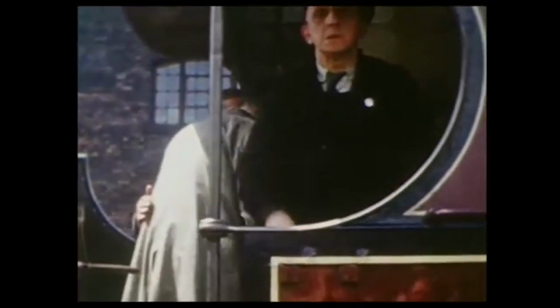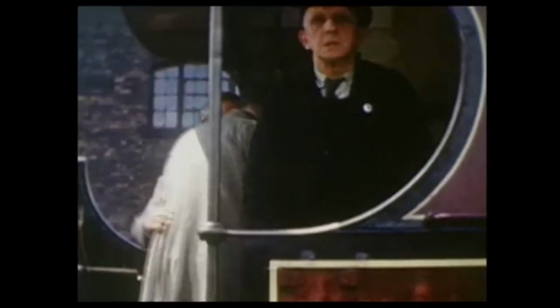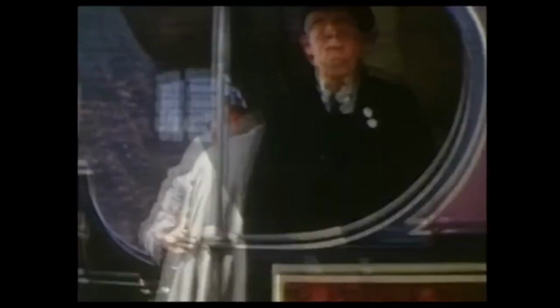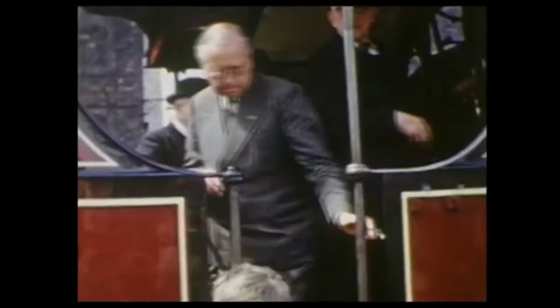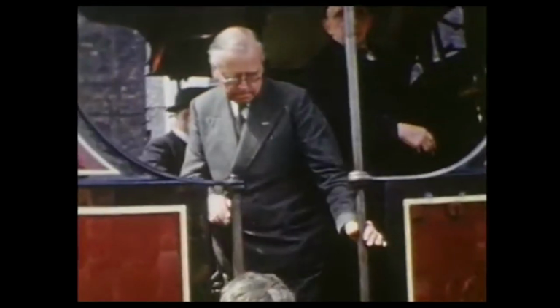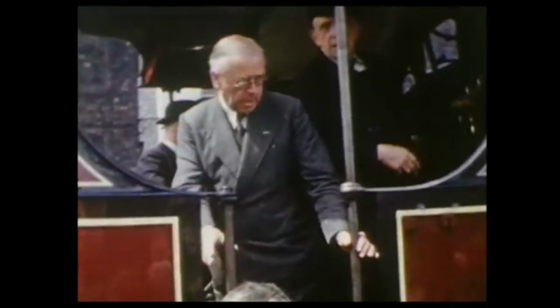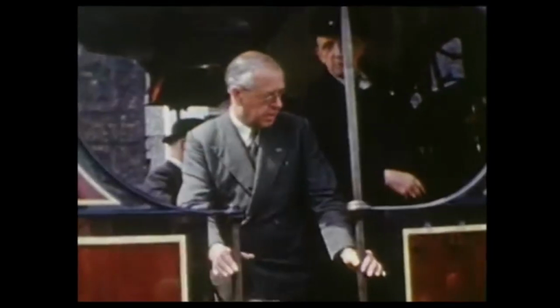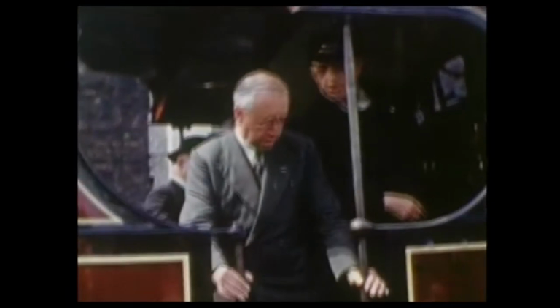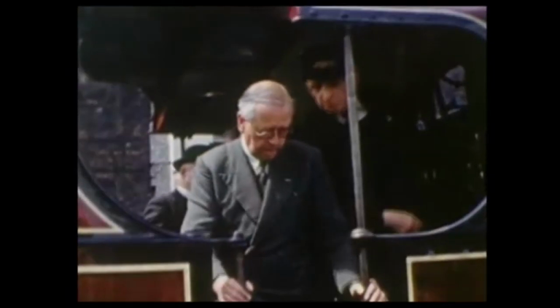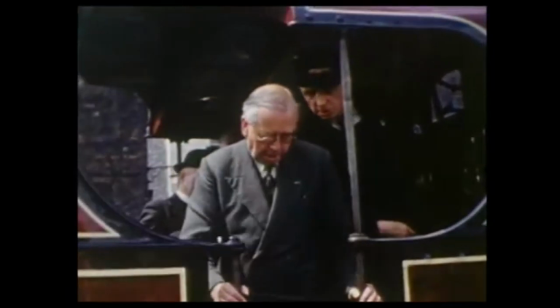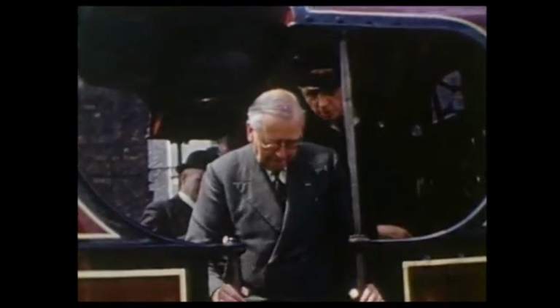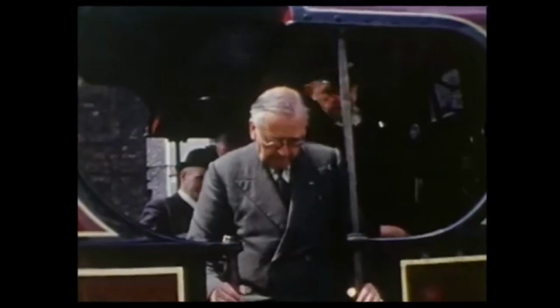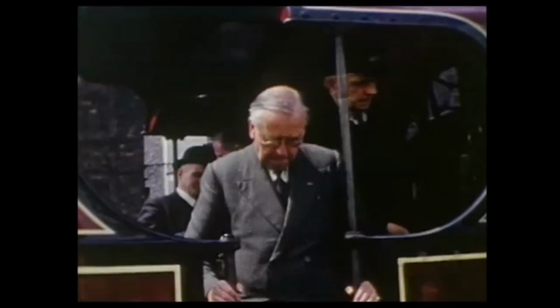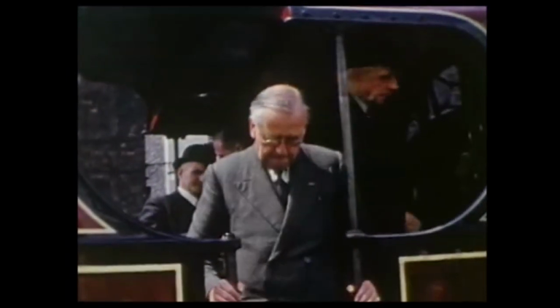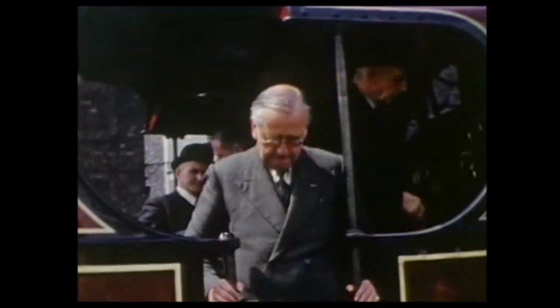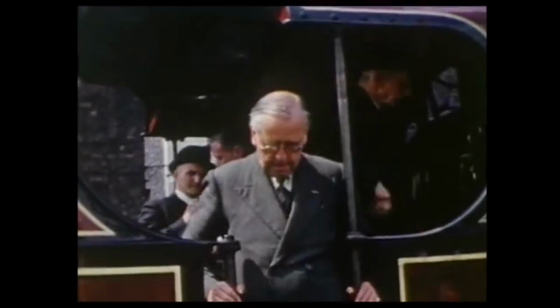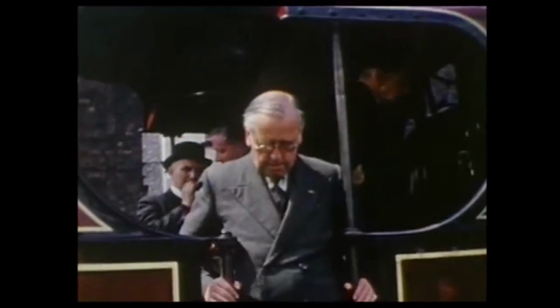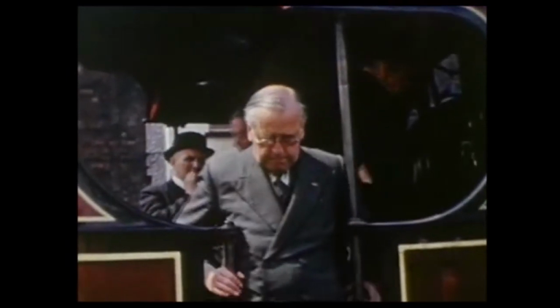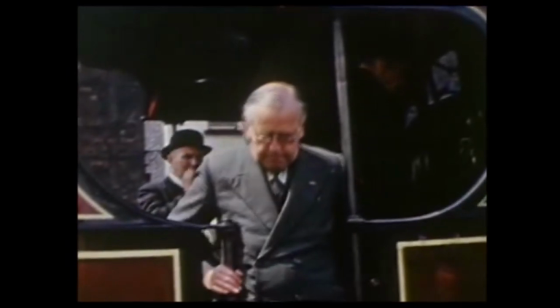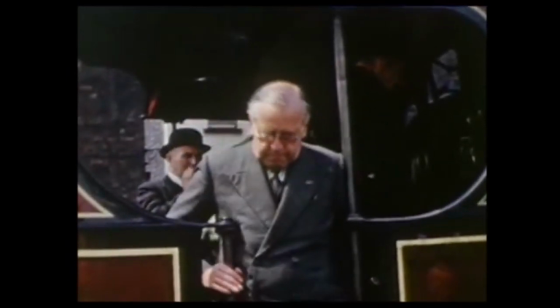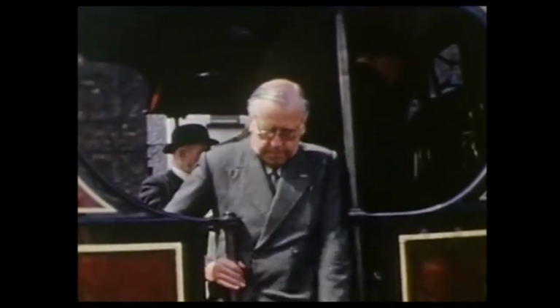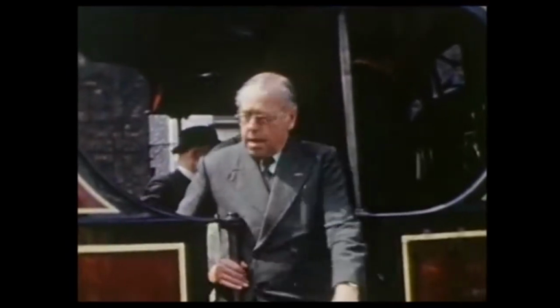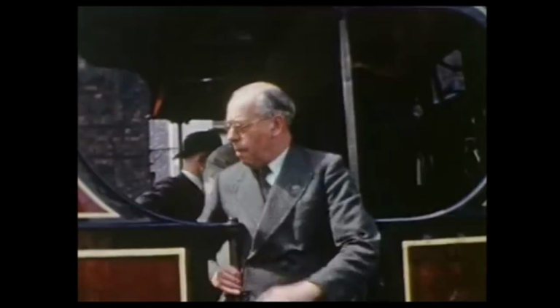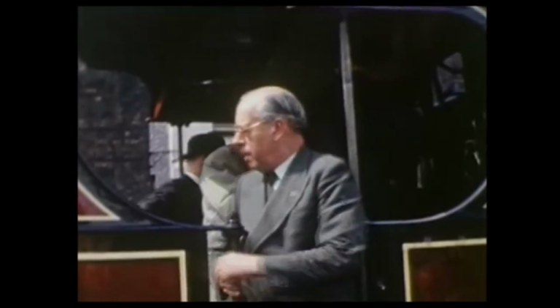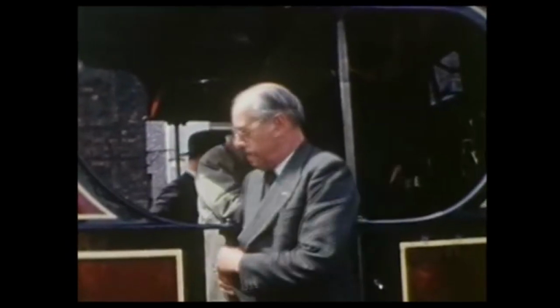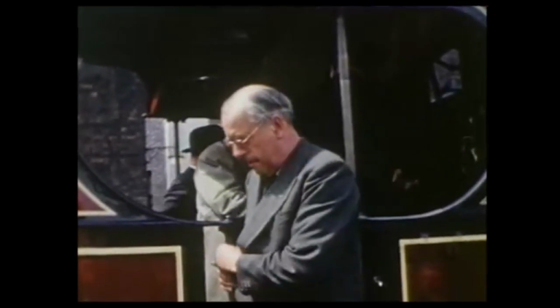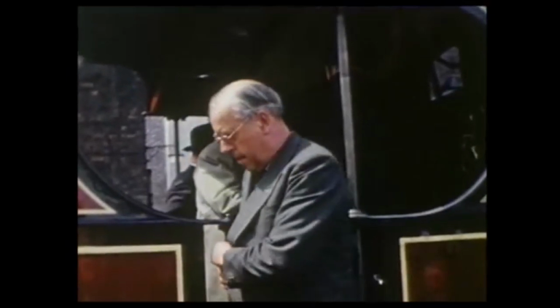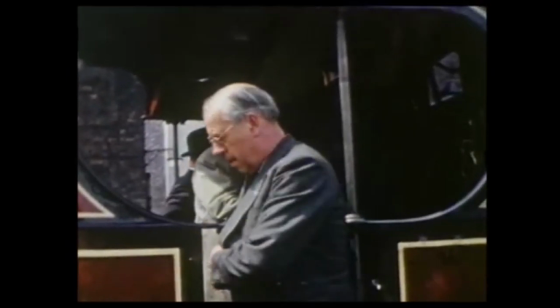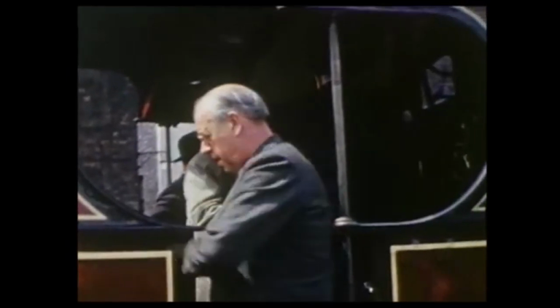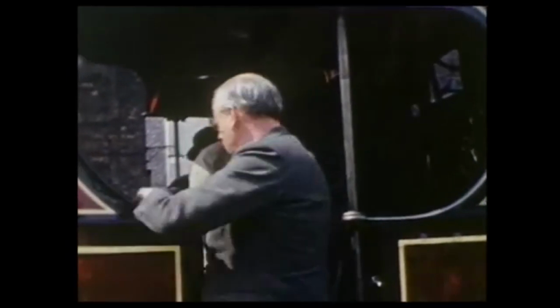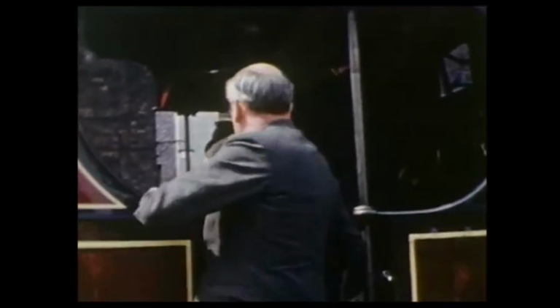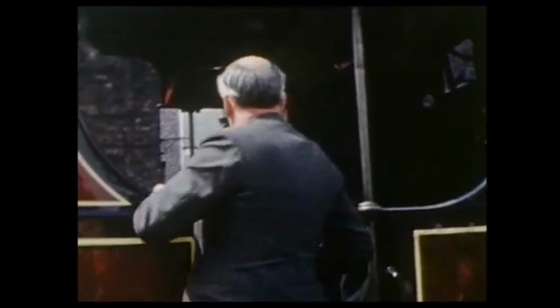Not an orange jacket or anorak in sight. A queue of fans forms to board the footplate, and it's a tight squeeze to get off.